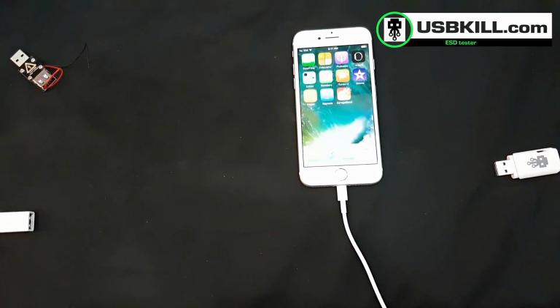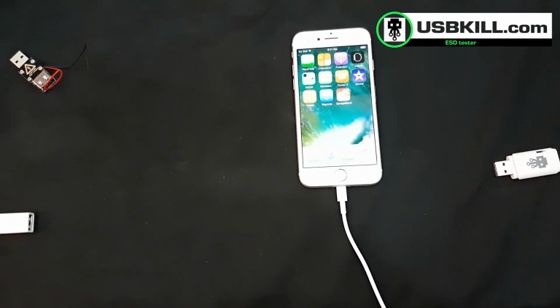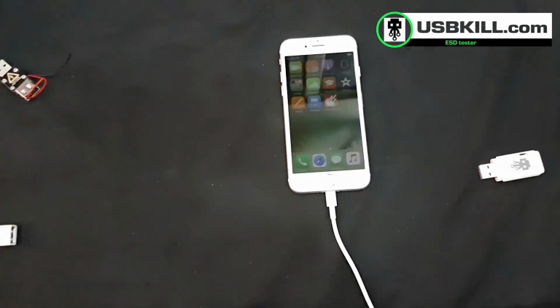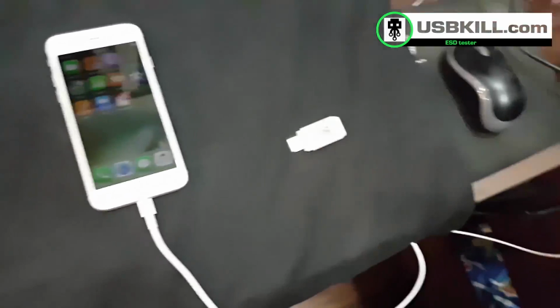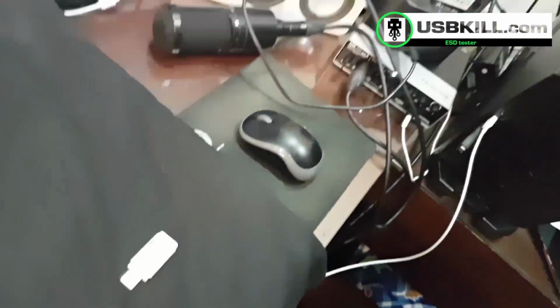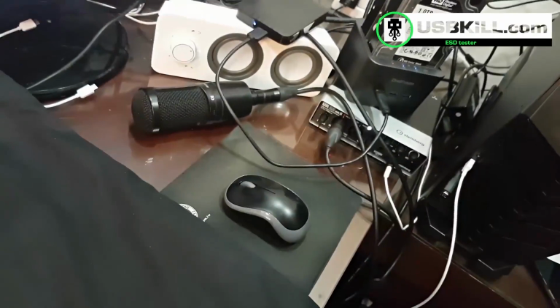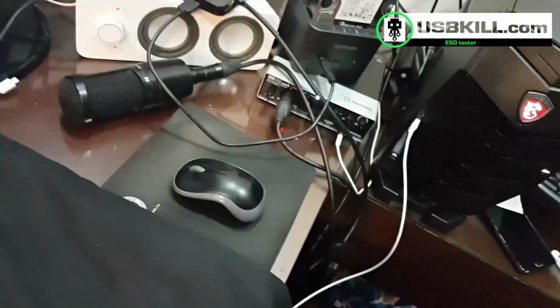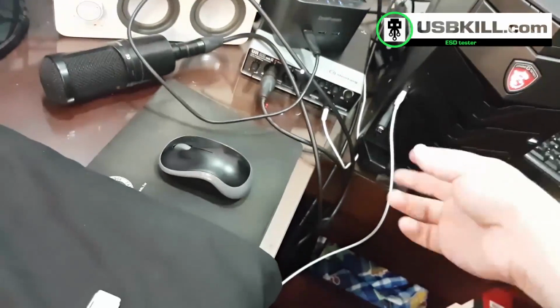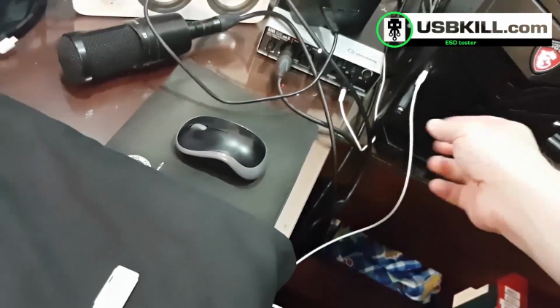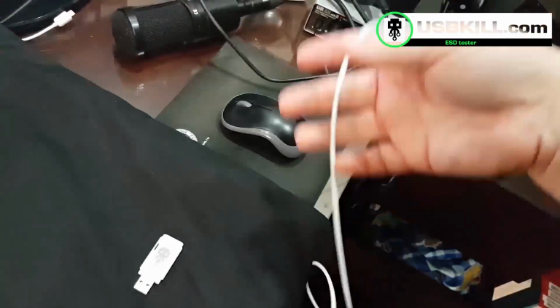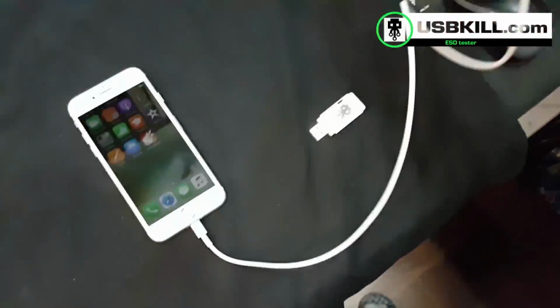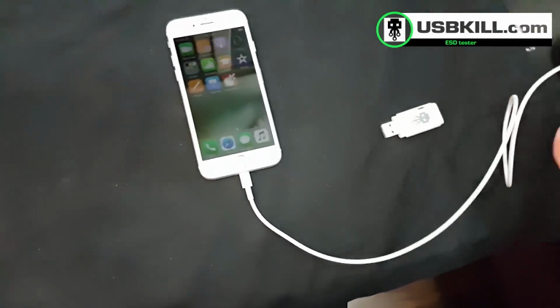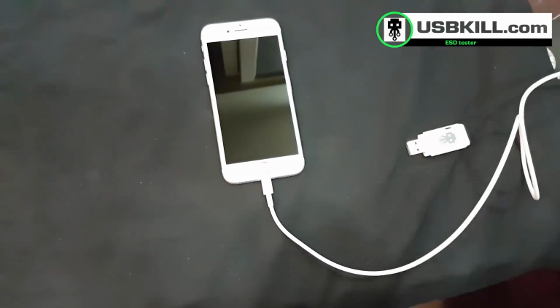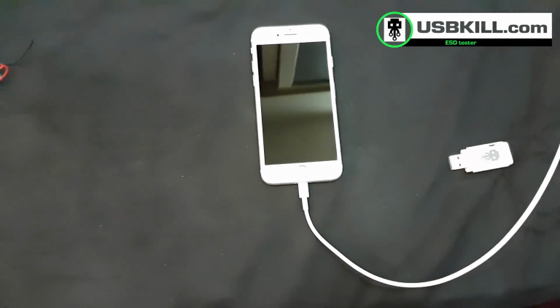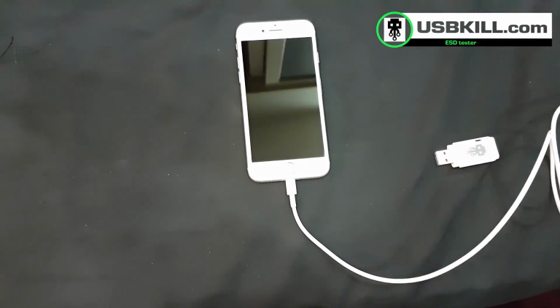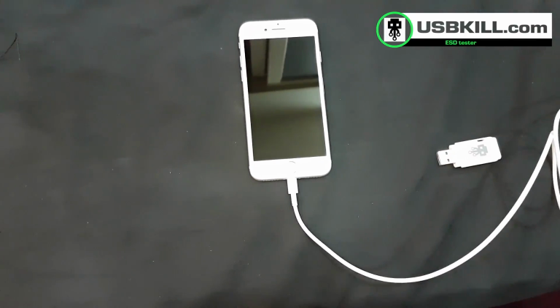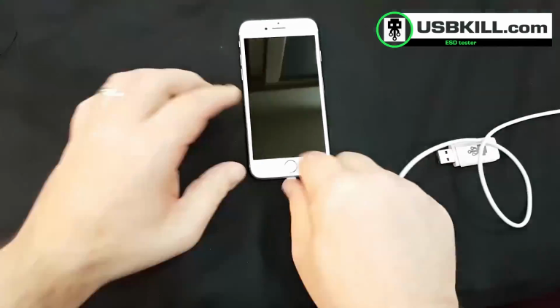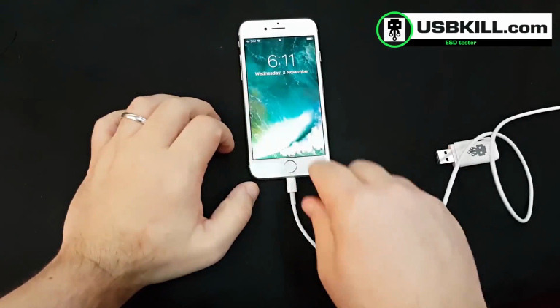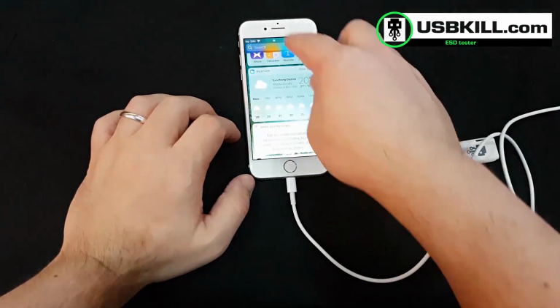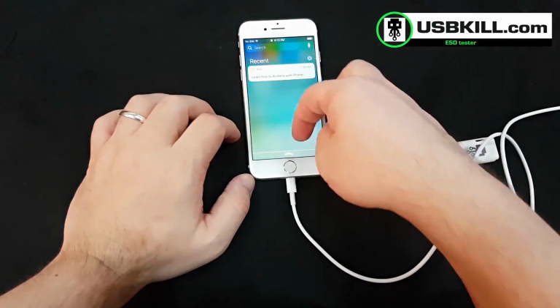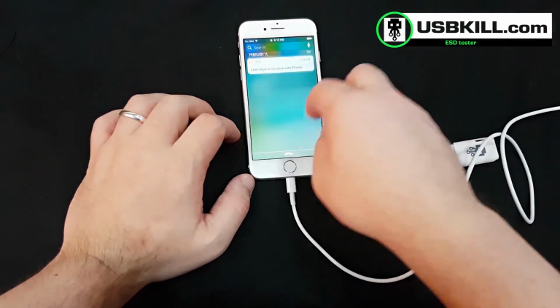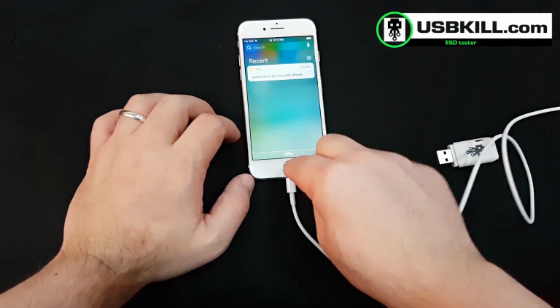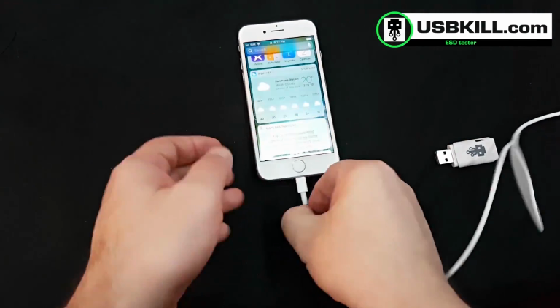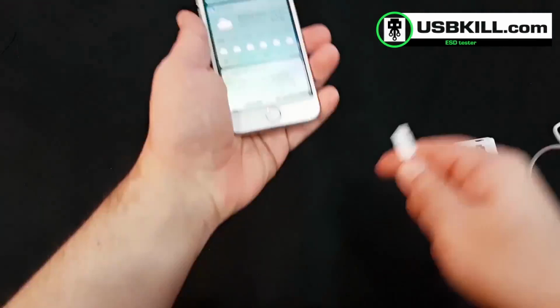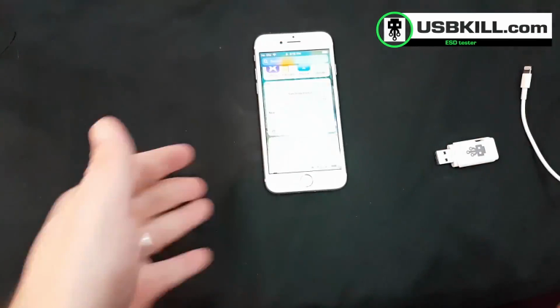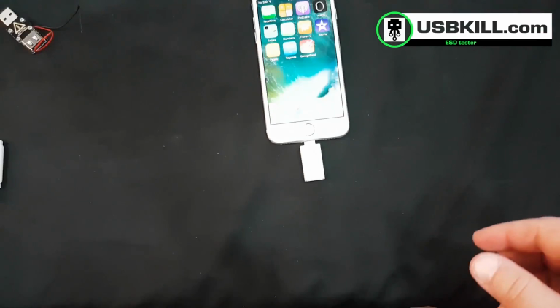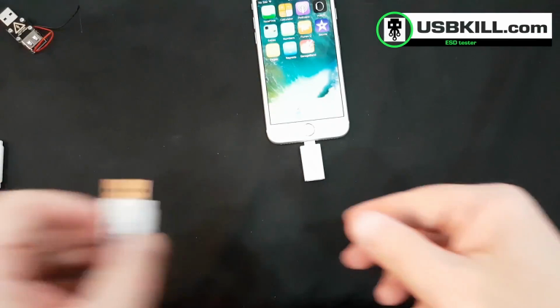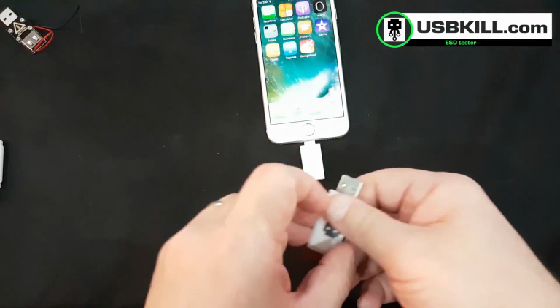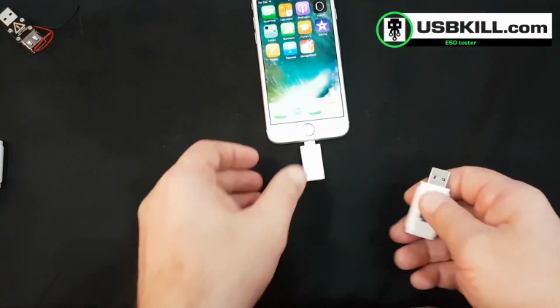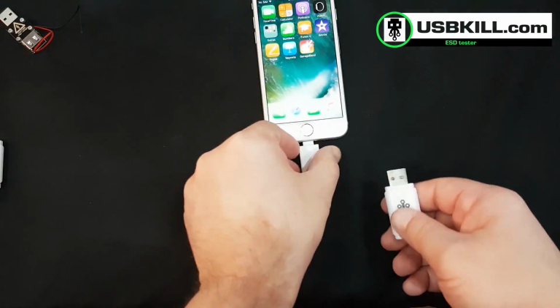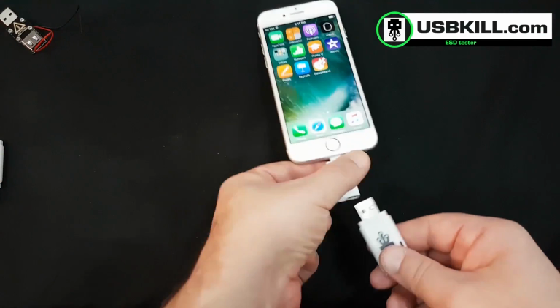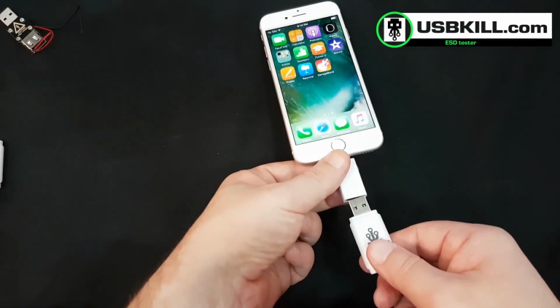So we plug our iPhone and — not charging. The iPhone 7 lightning port is not protected against power surge attacks.